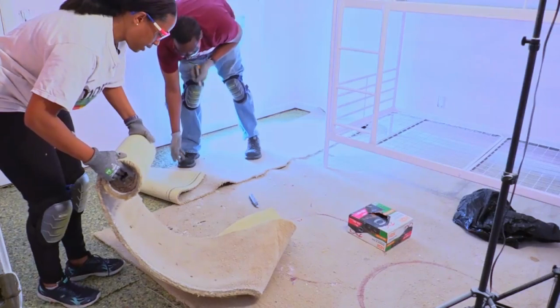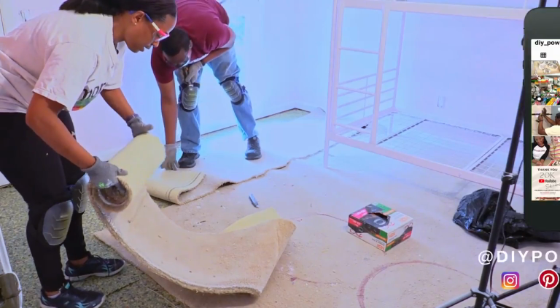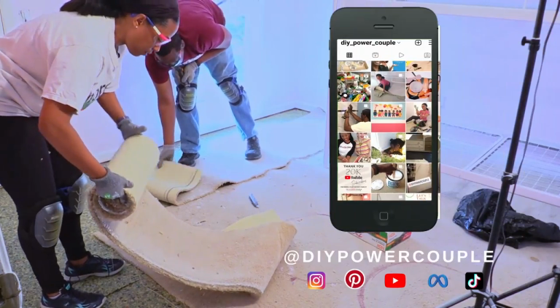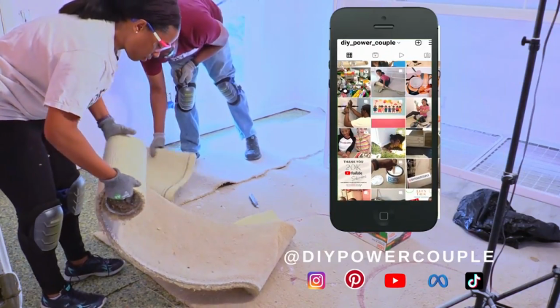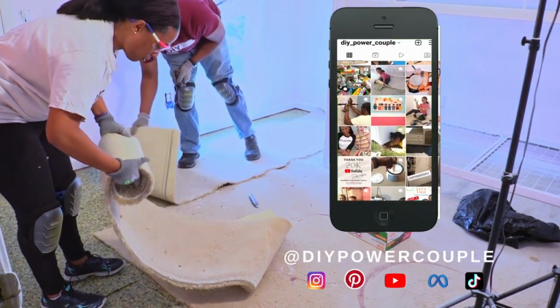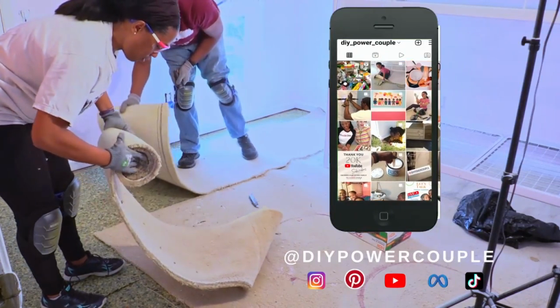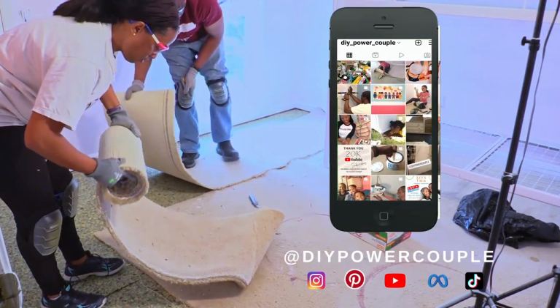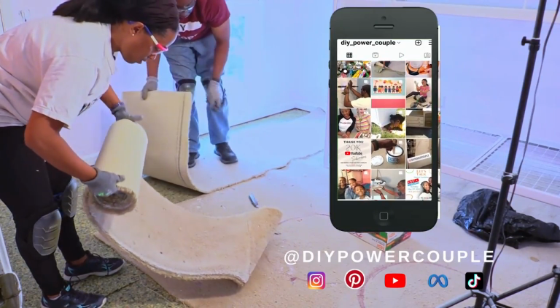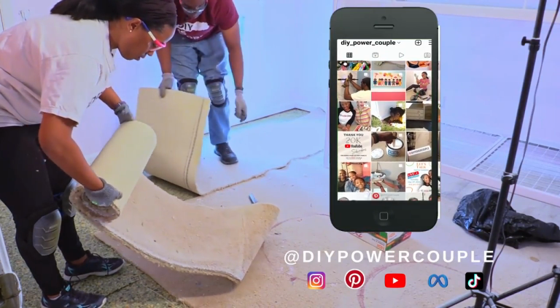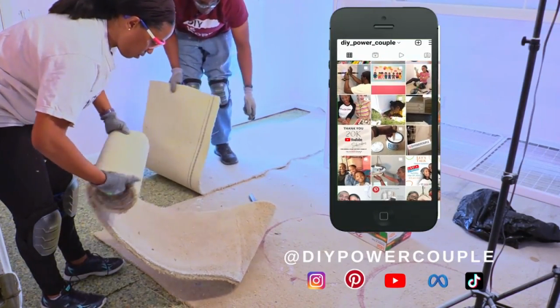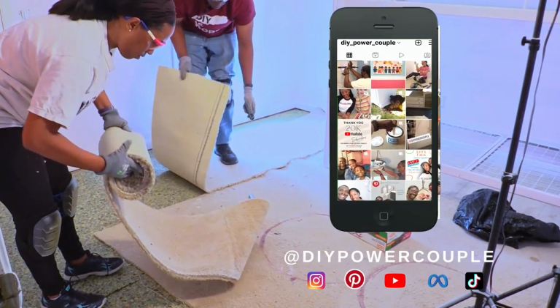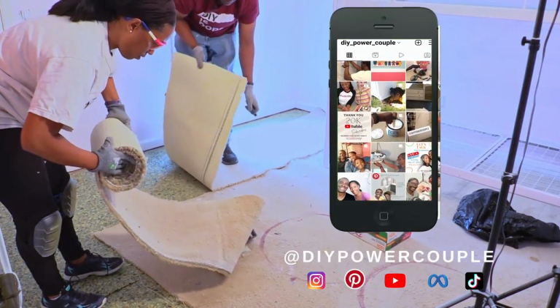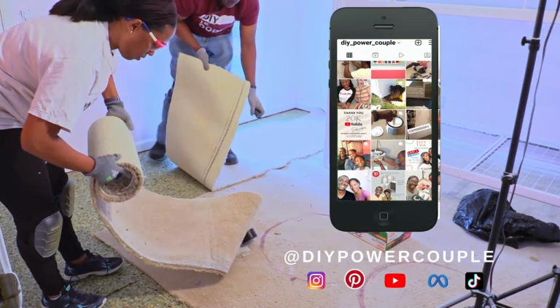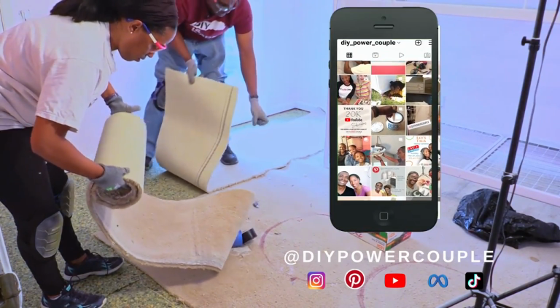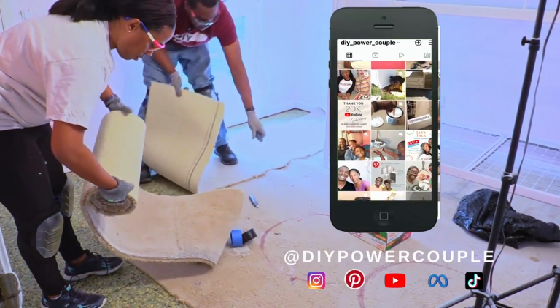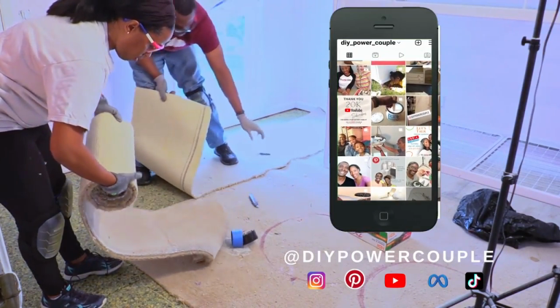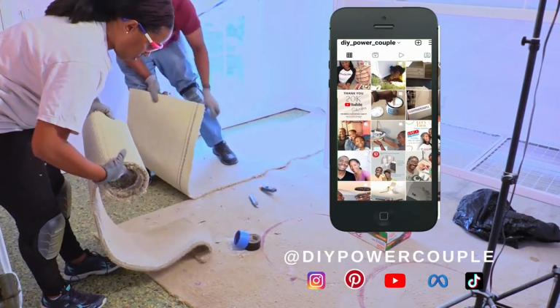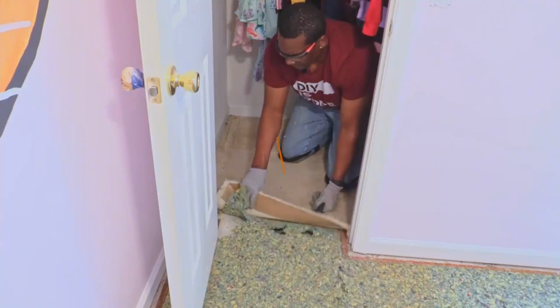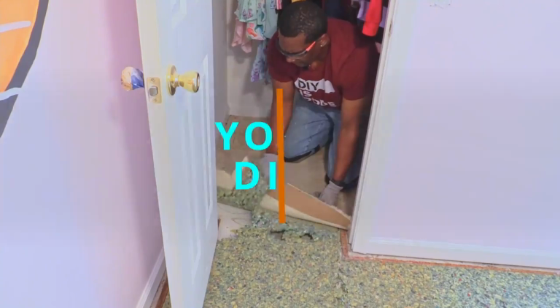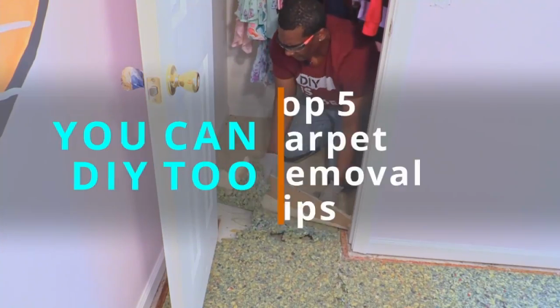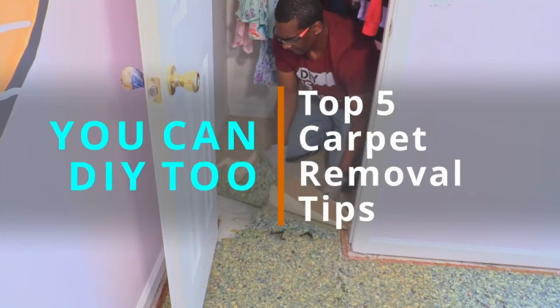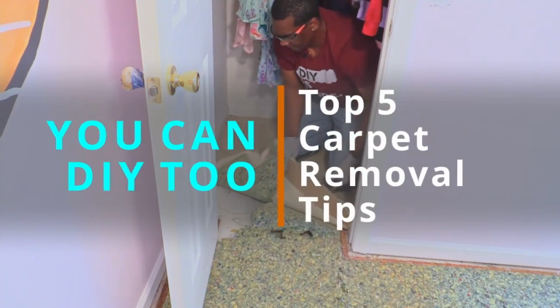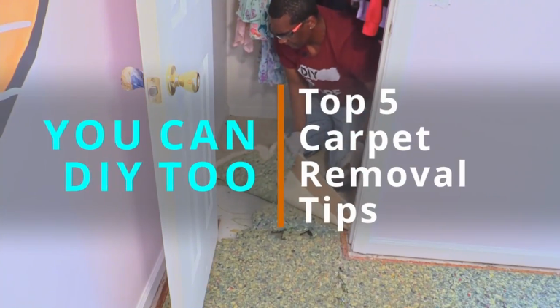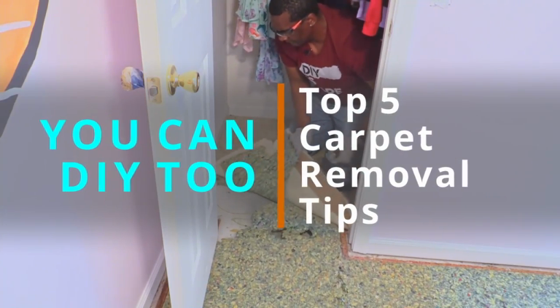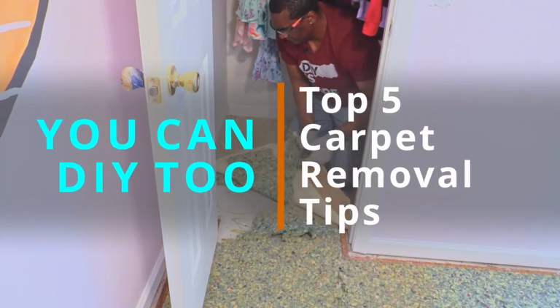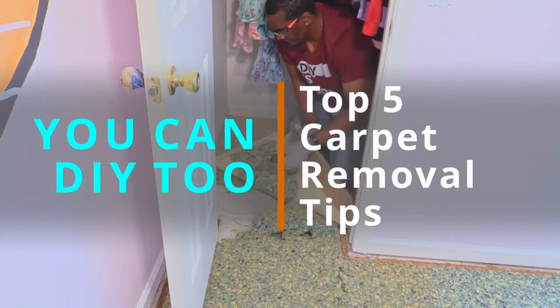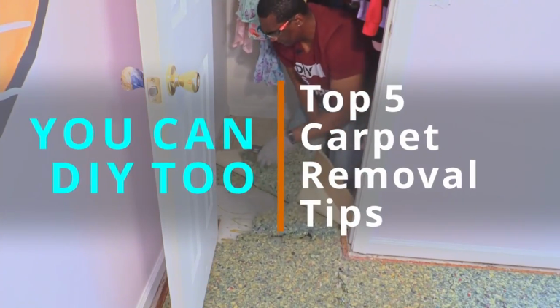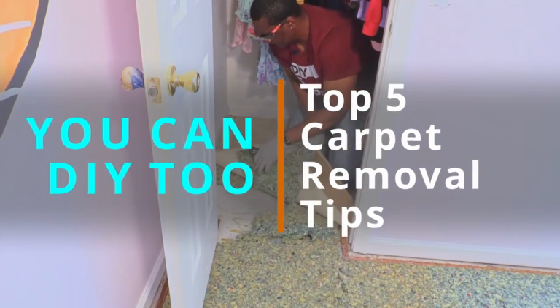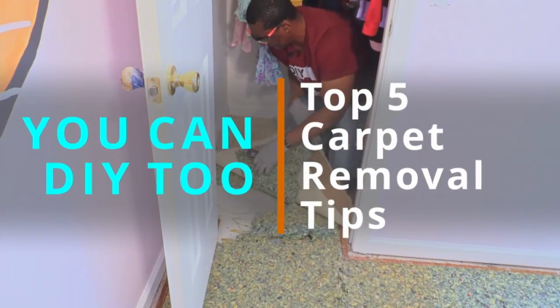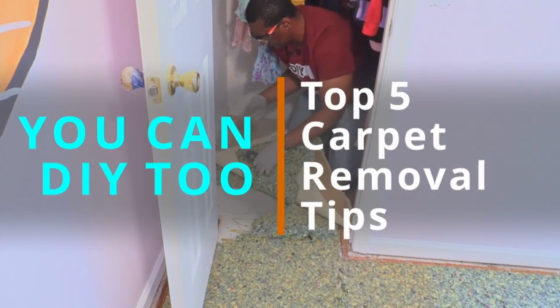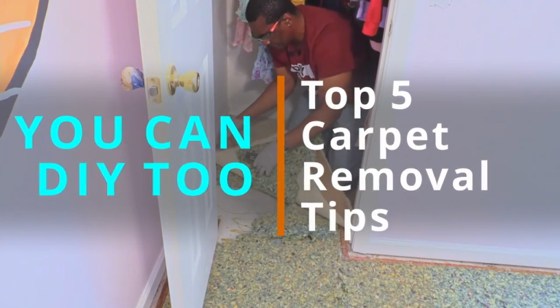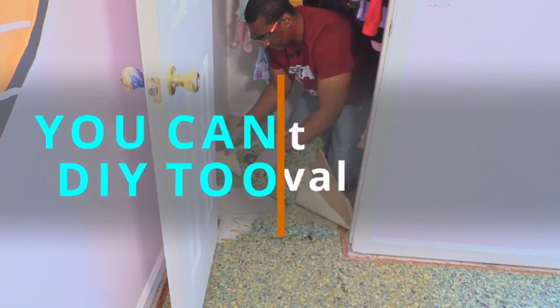Hi, we're Darius and Ocula Grant of DIY Power Couple, and we're gonna show you our top five carpet removal tips.